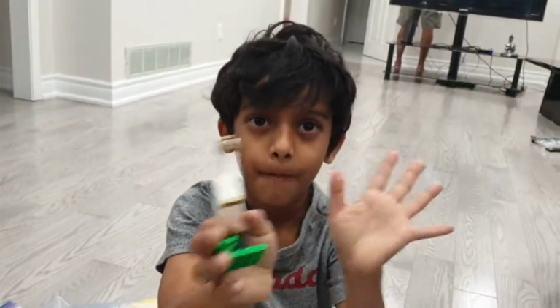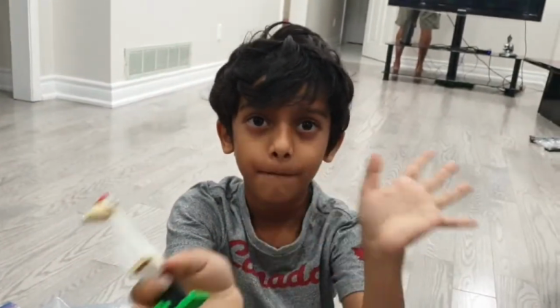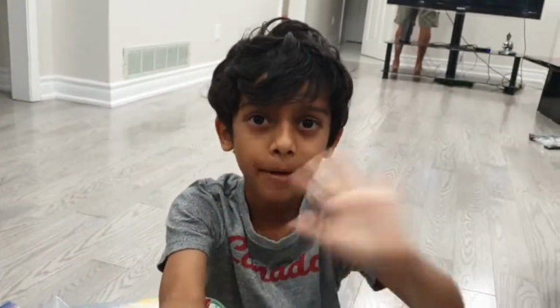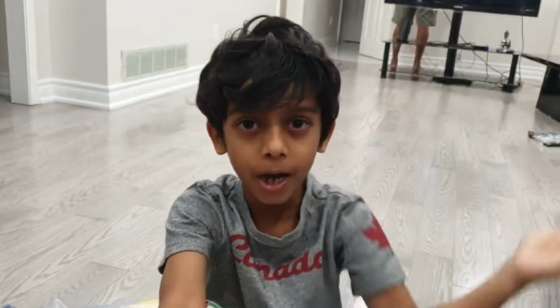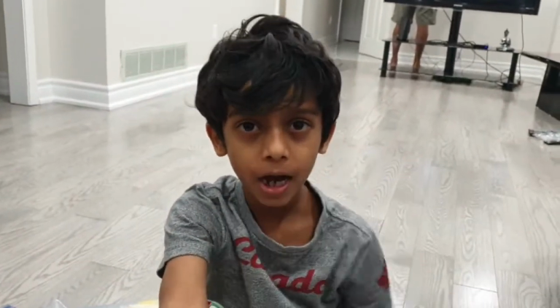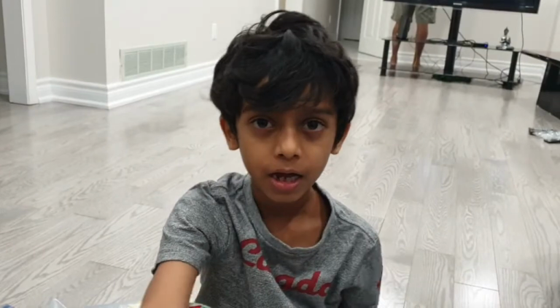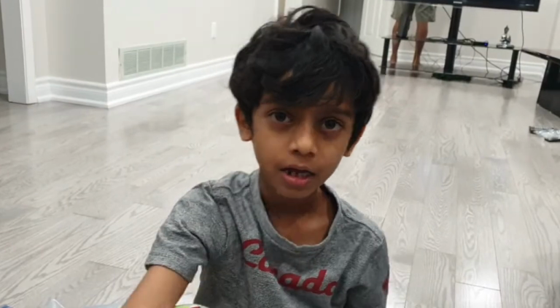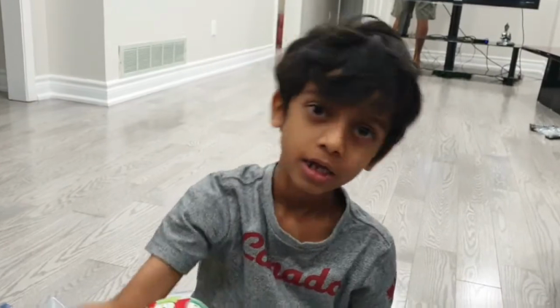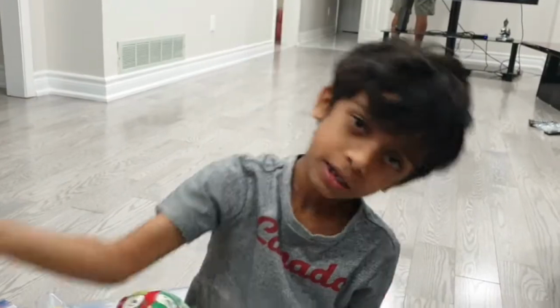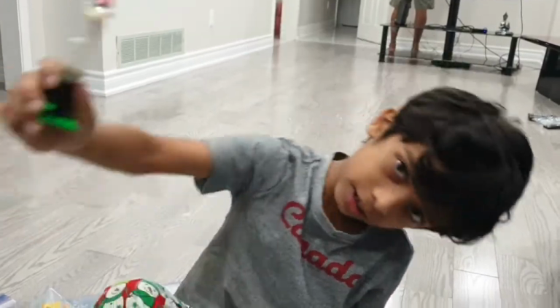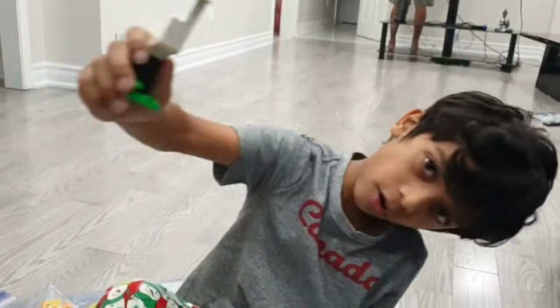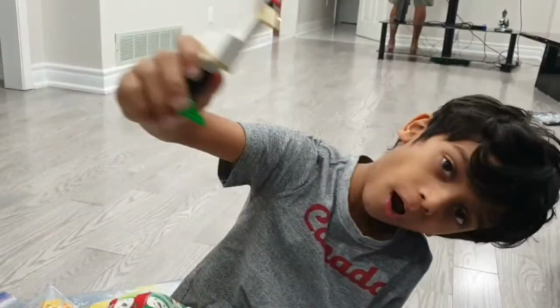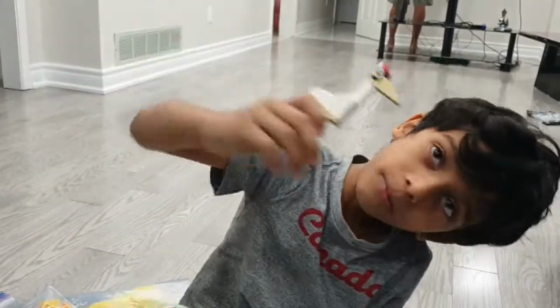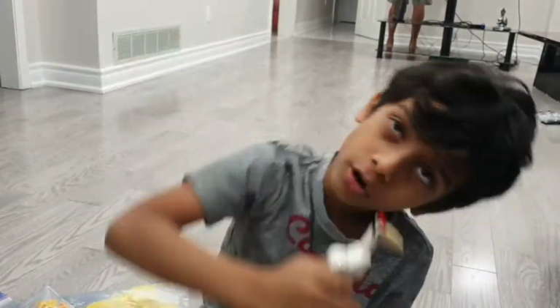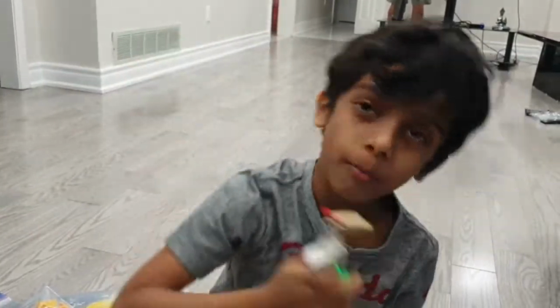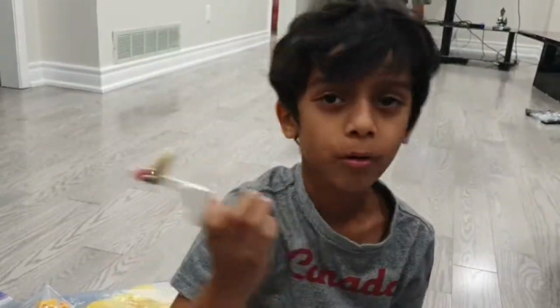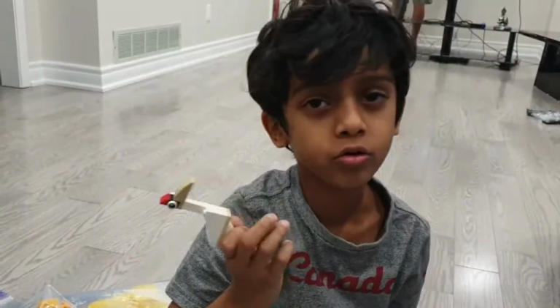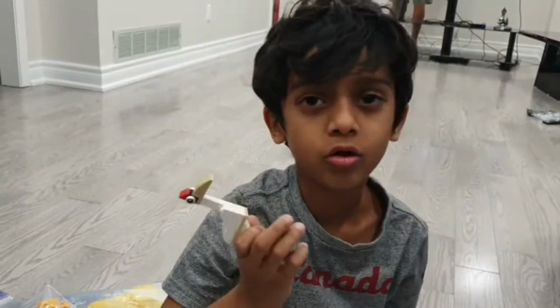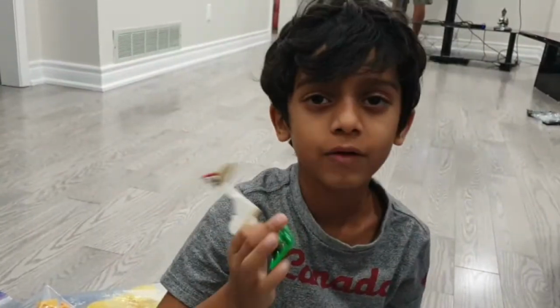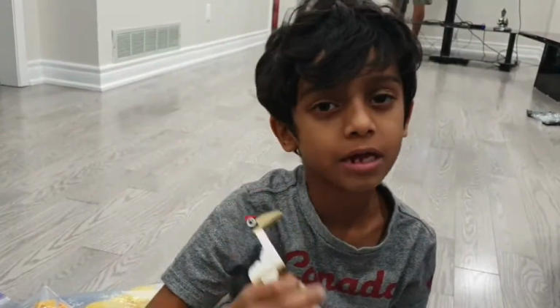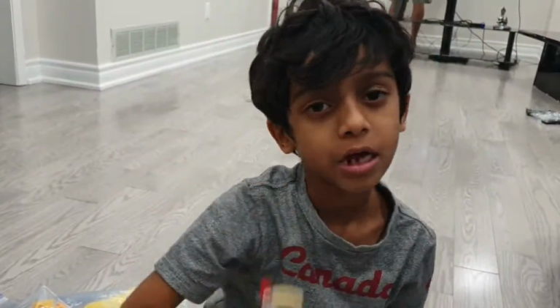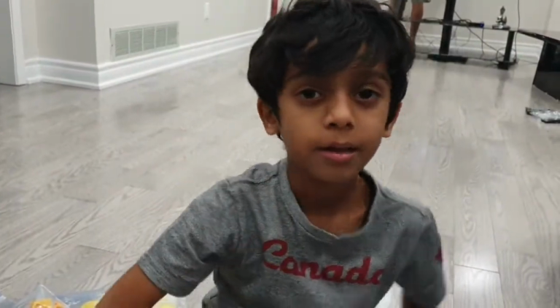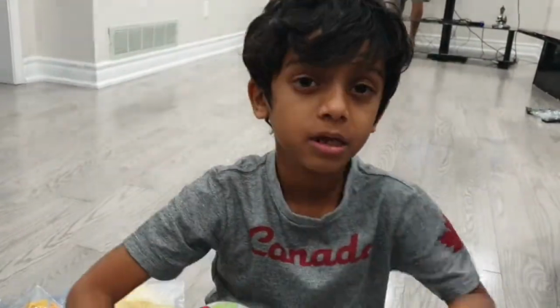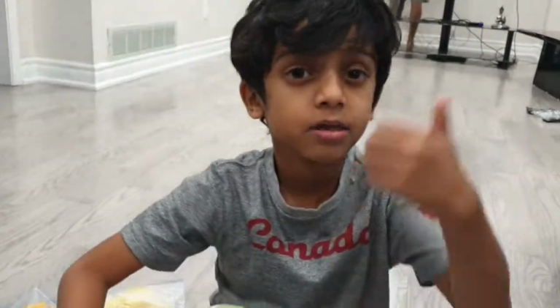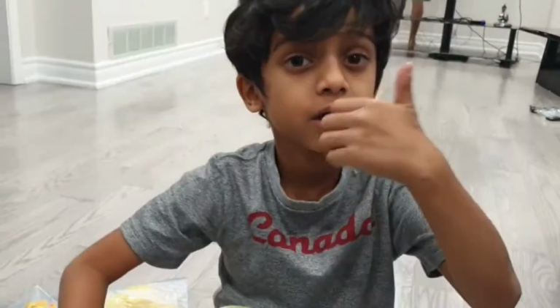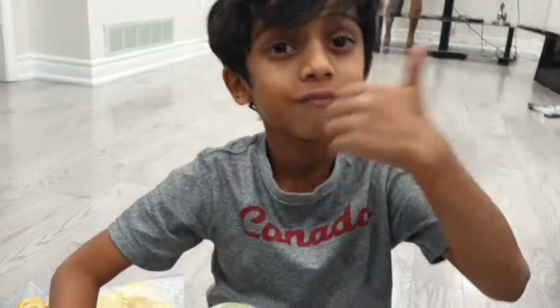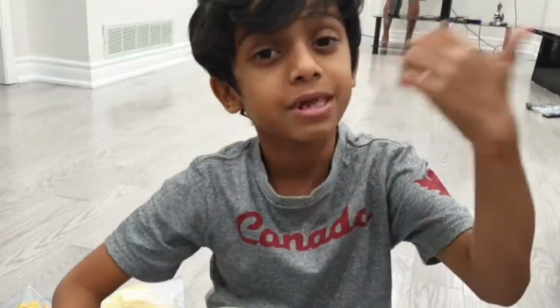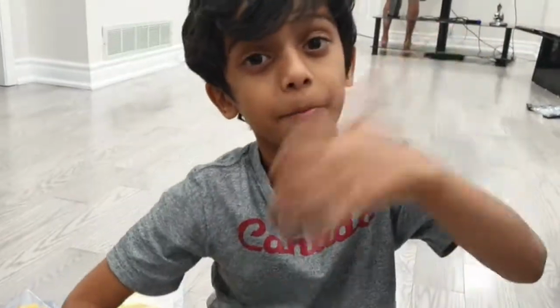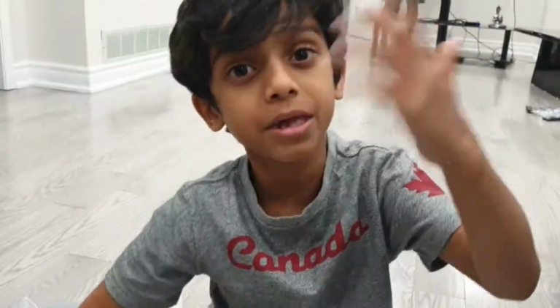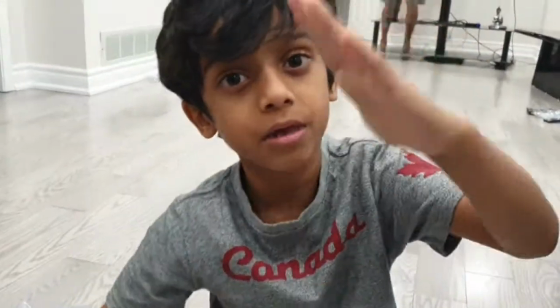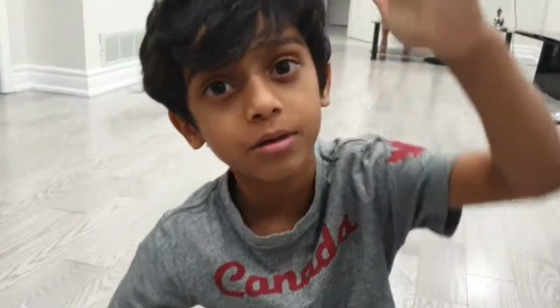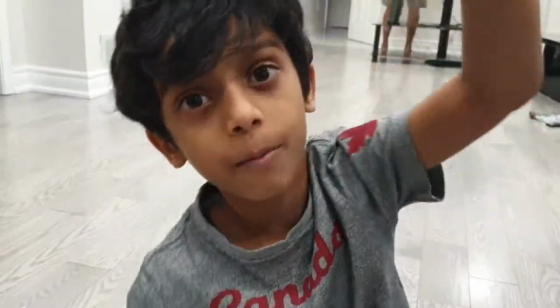Bye bye! Subscribe, turn on post notifications, and give this a big thumbs up.